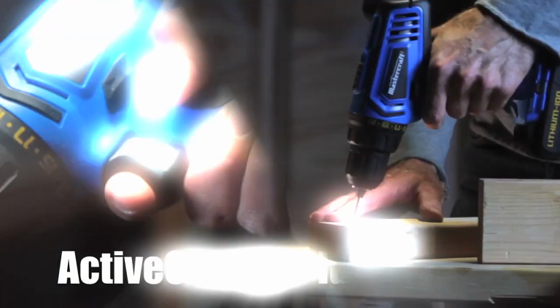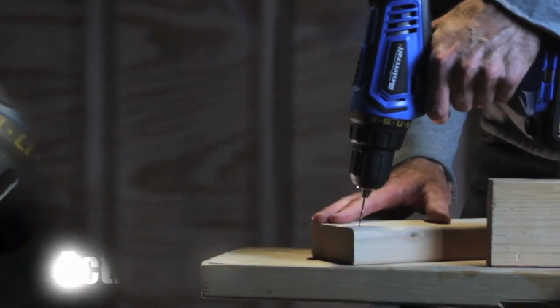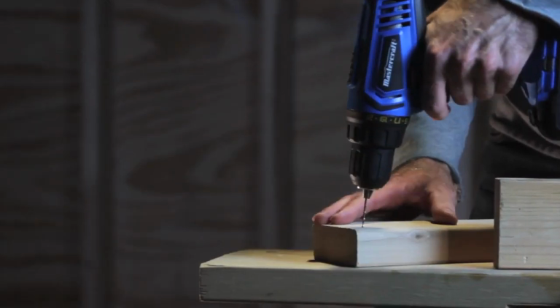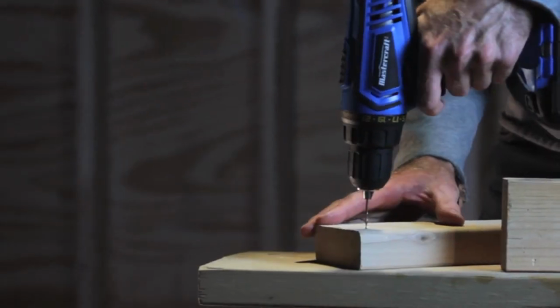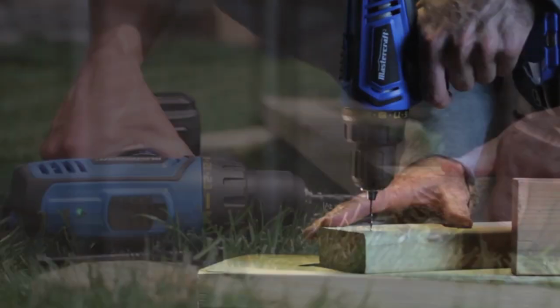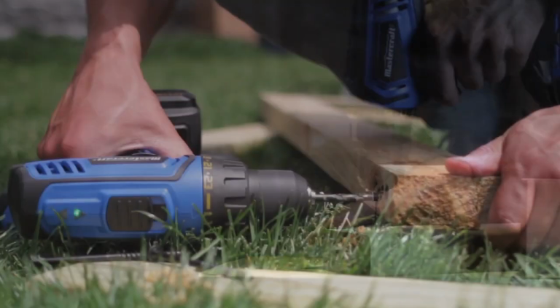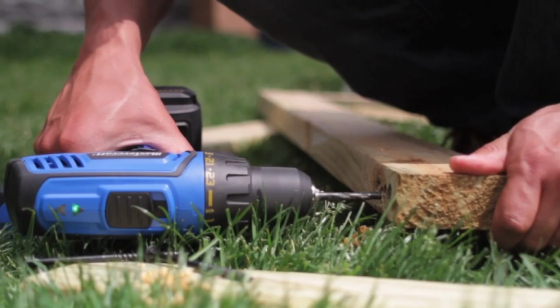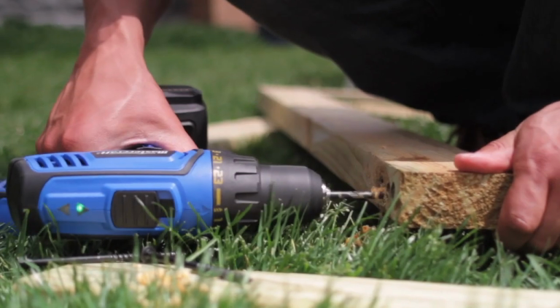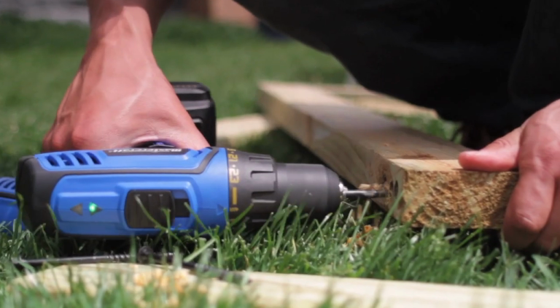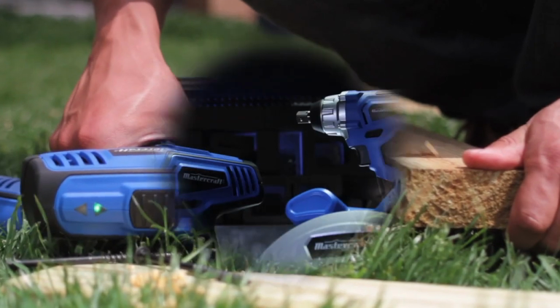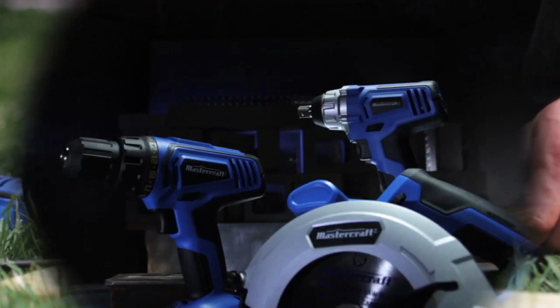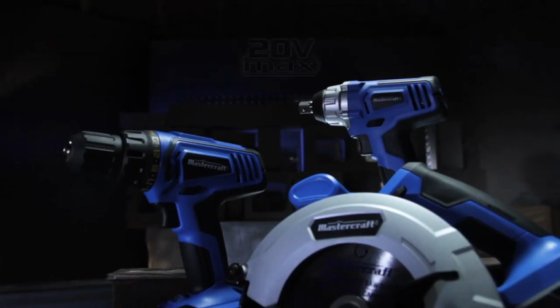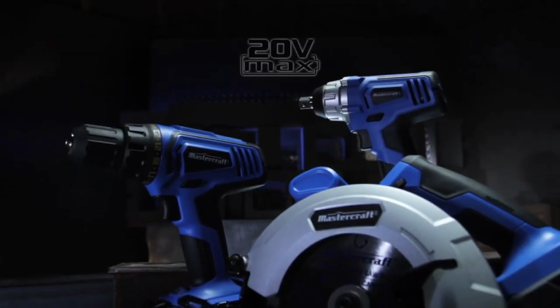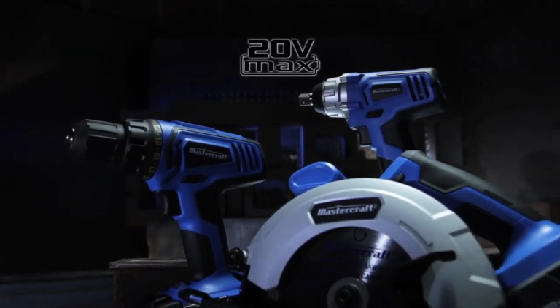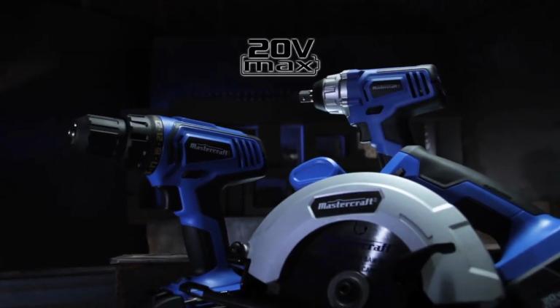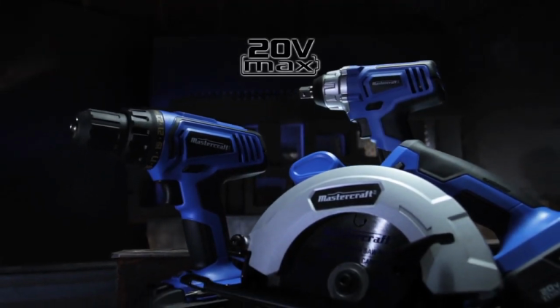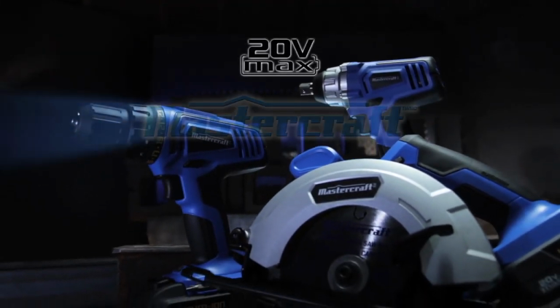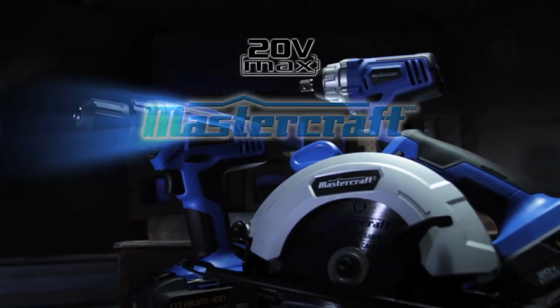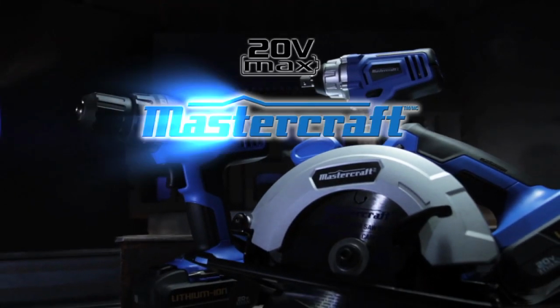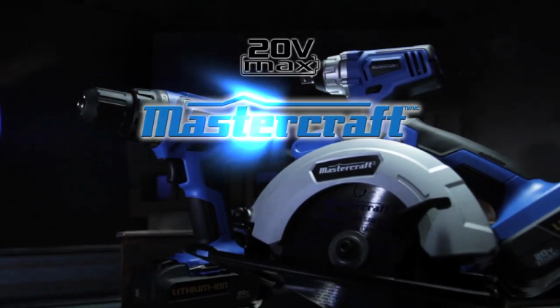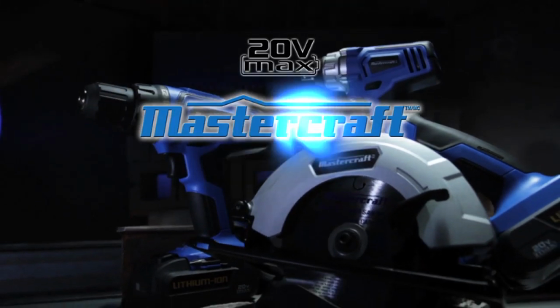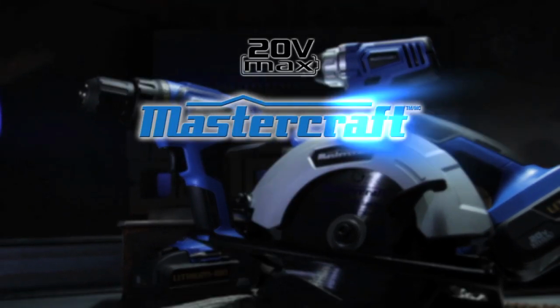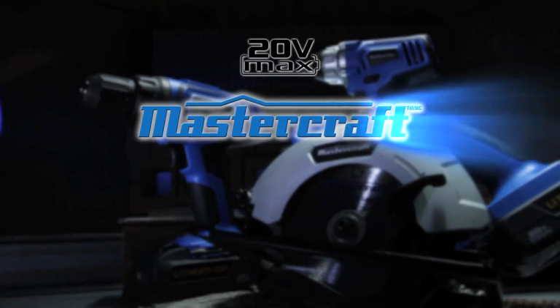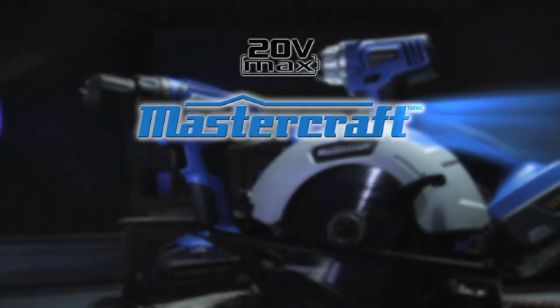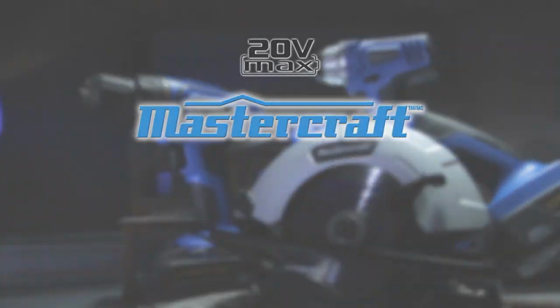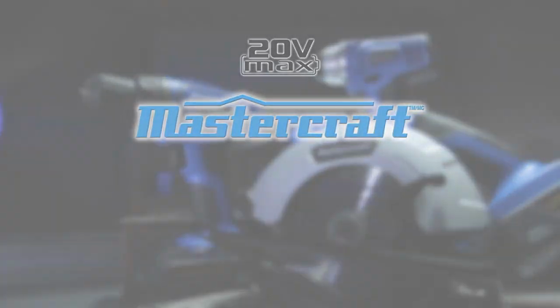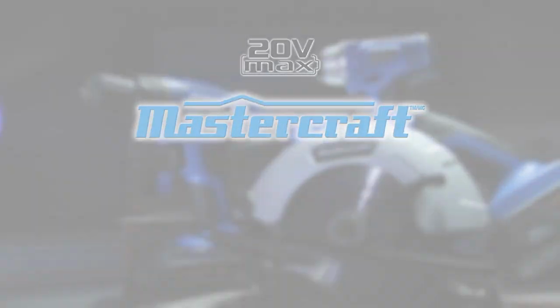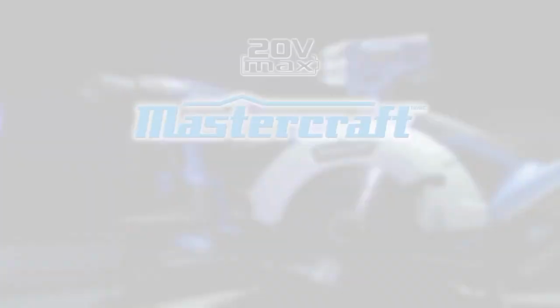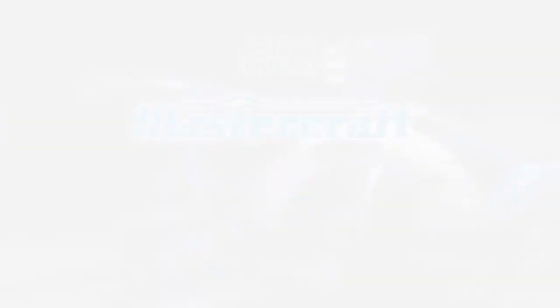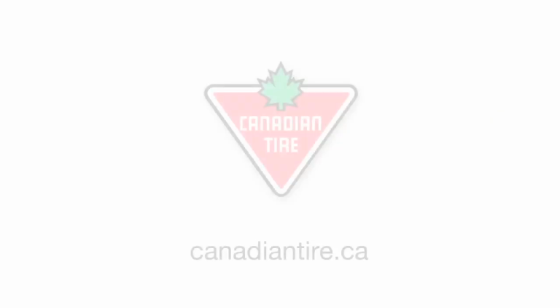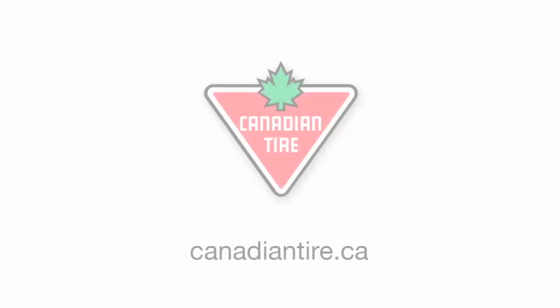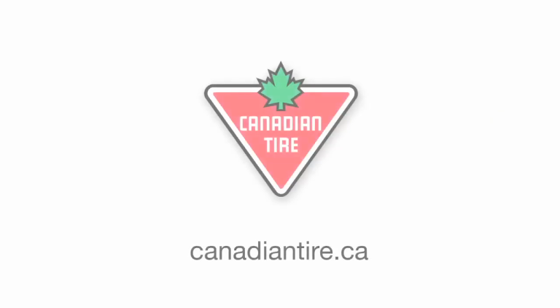Welcome to the new standard — 20 Volt Max by MasterCraft, only at Canadian Tire.